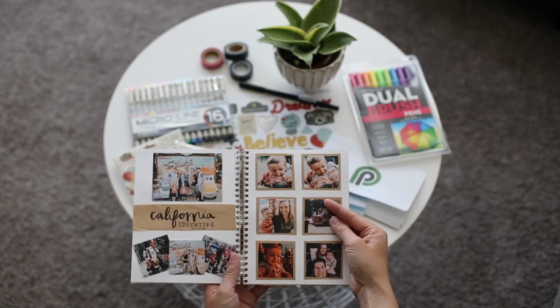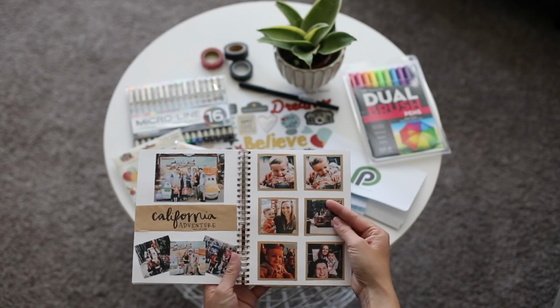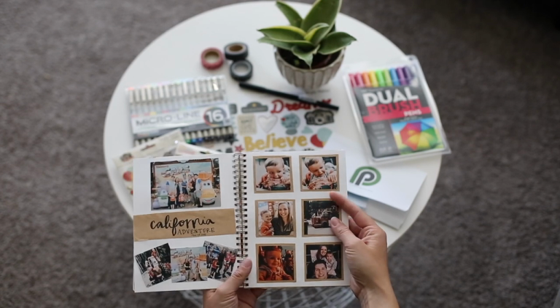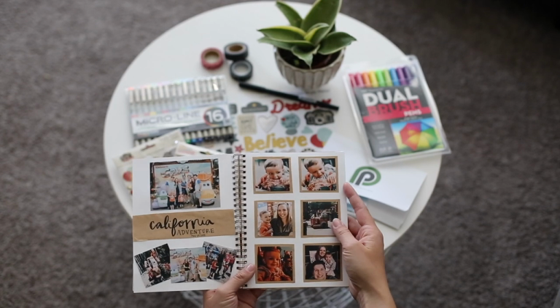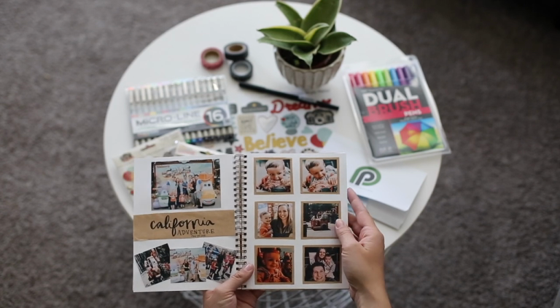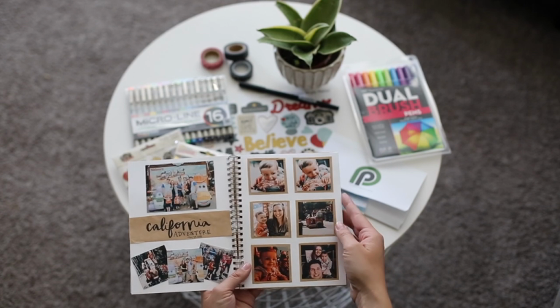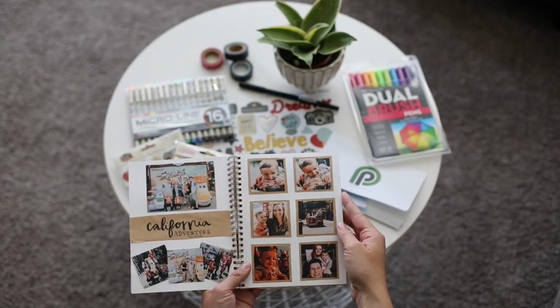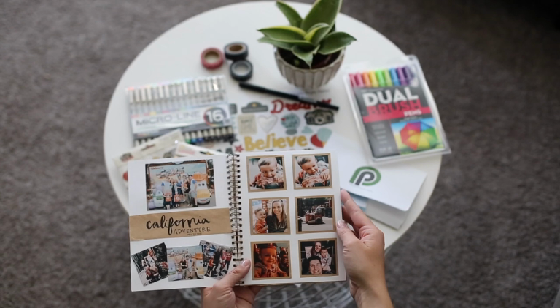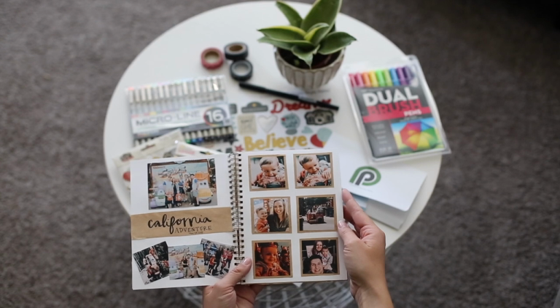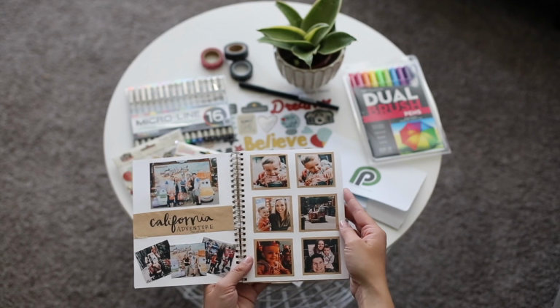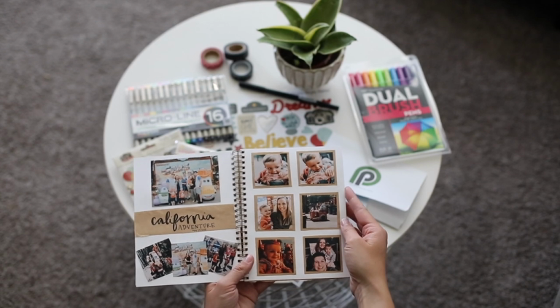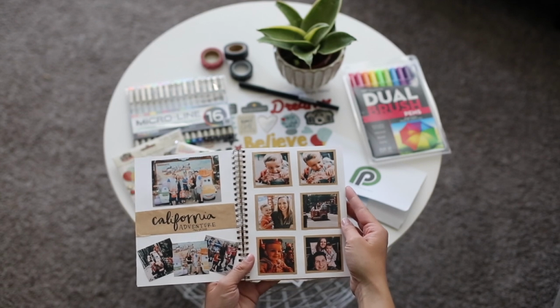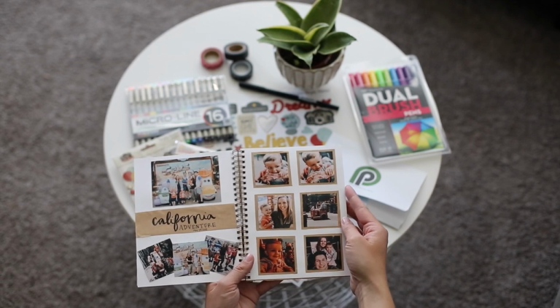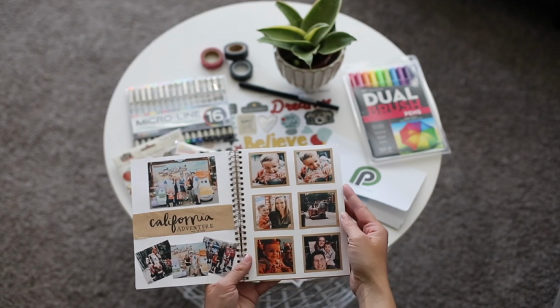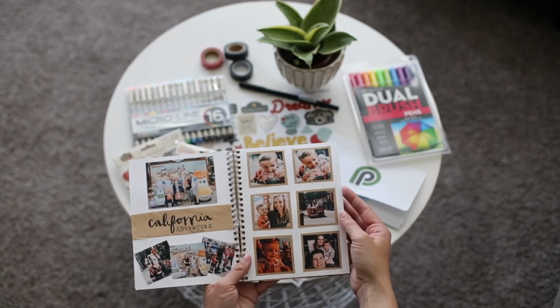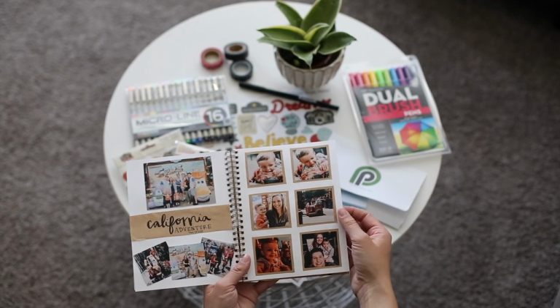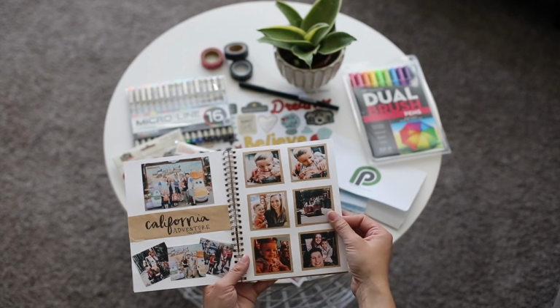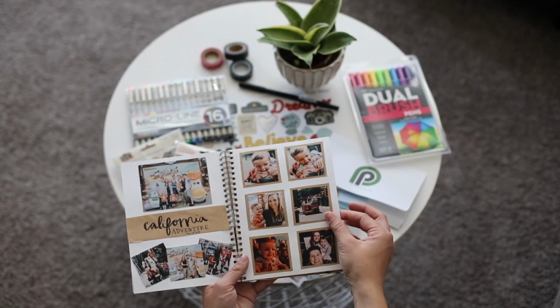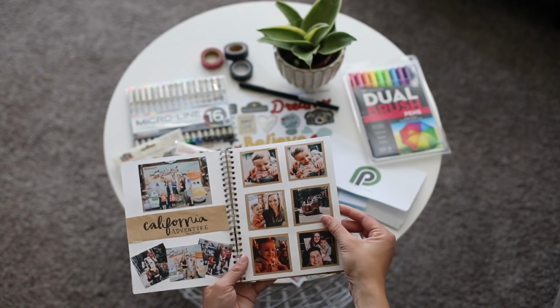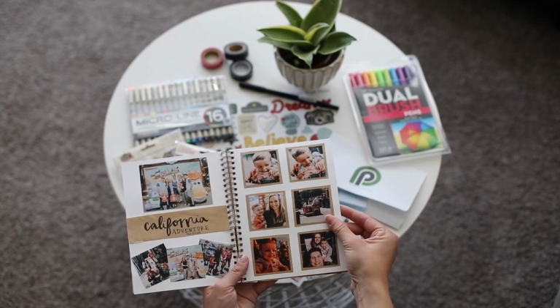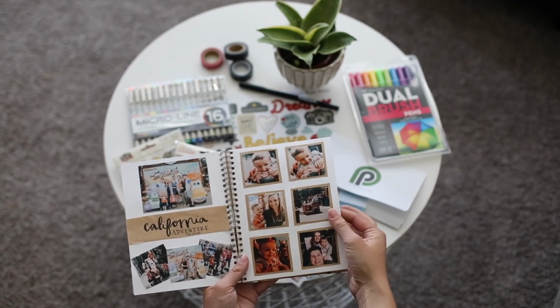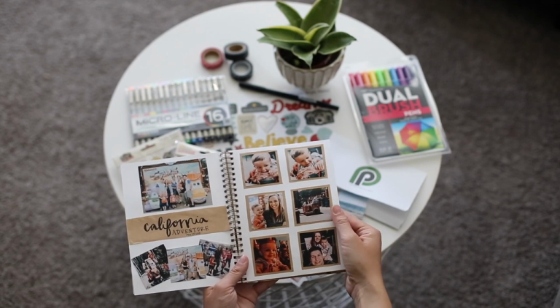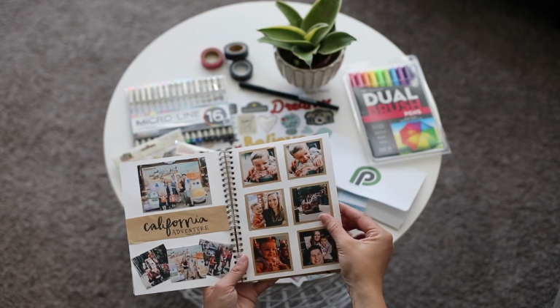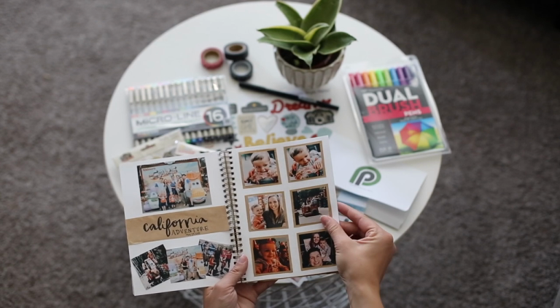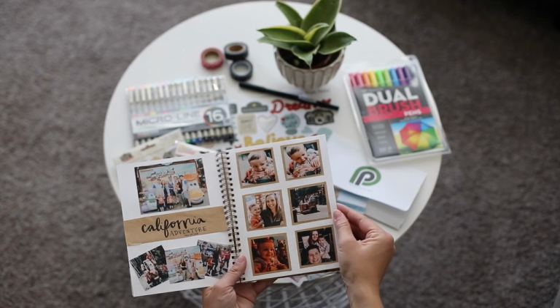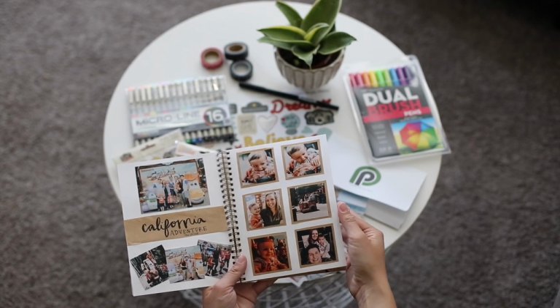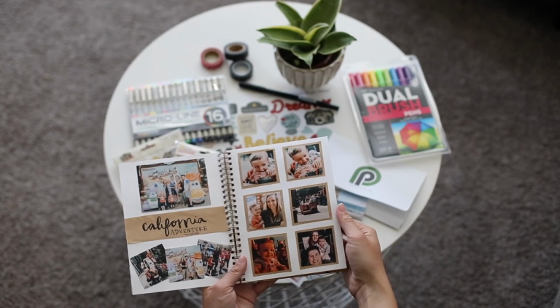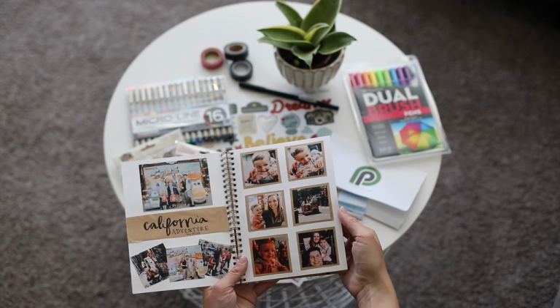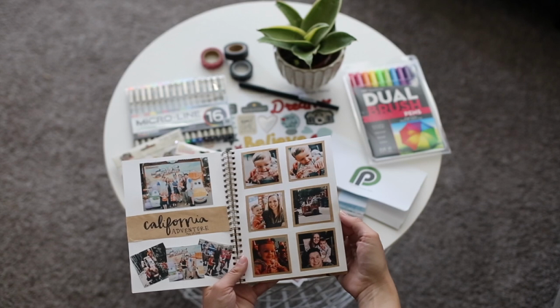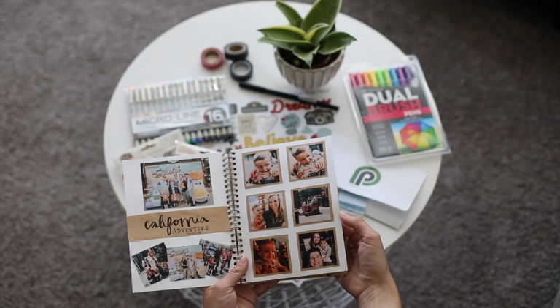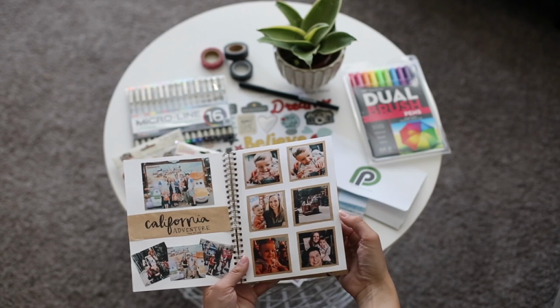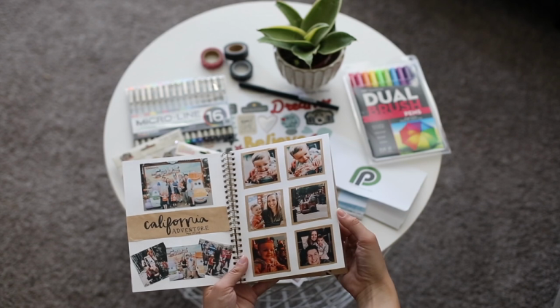Then I did a page on California Adventure and this one I just wanted a little bit more simple, so I just added in pictures with the title.